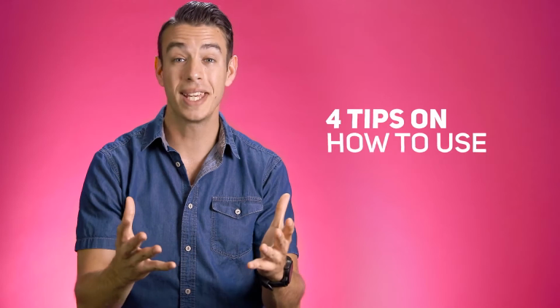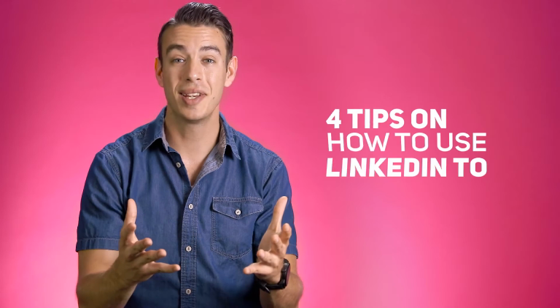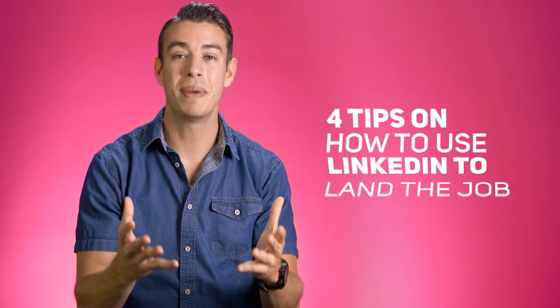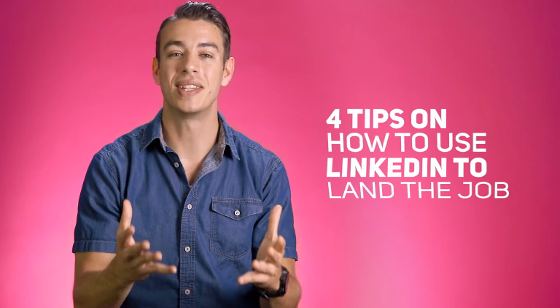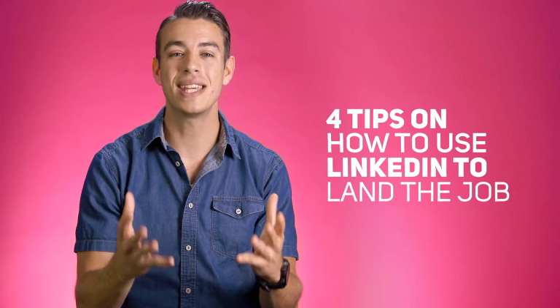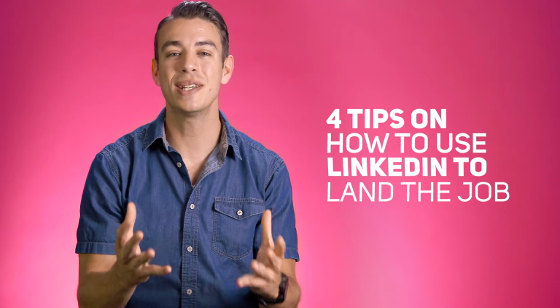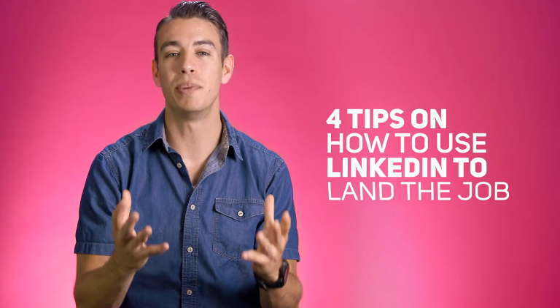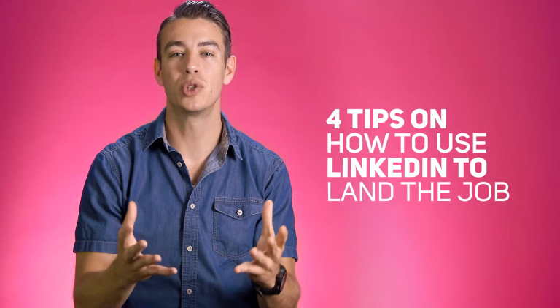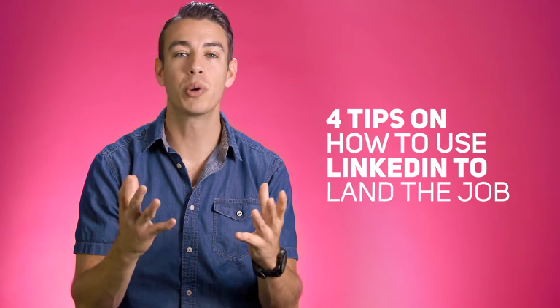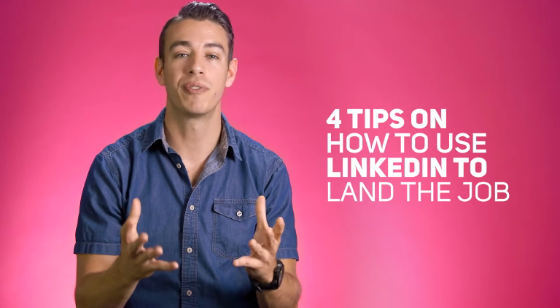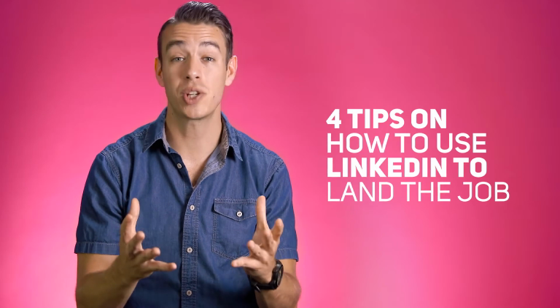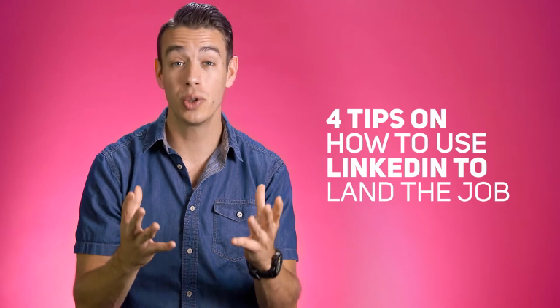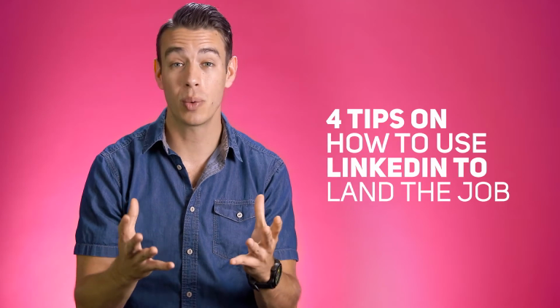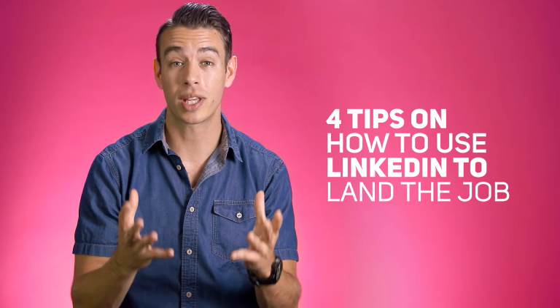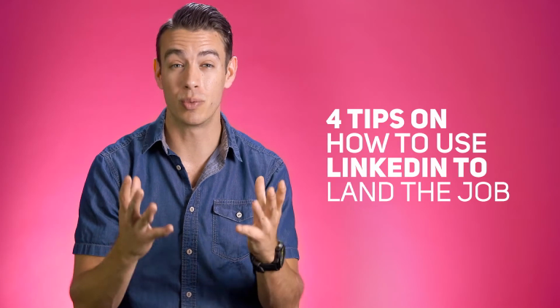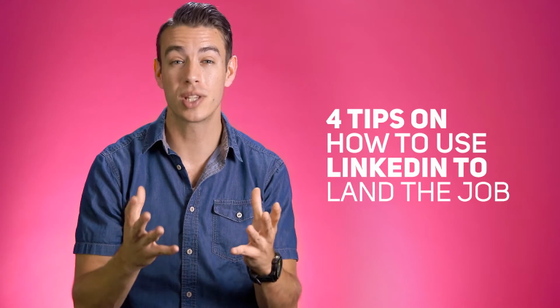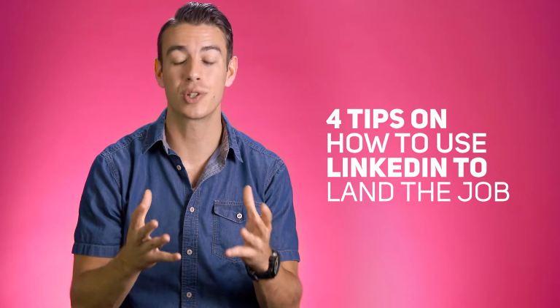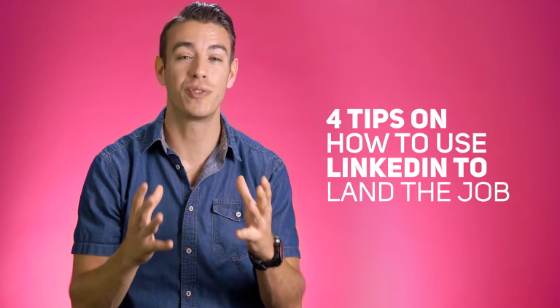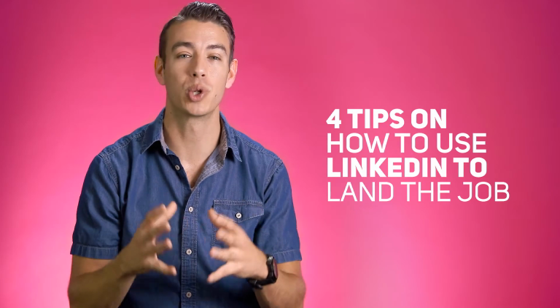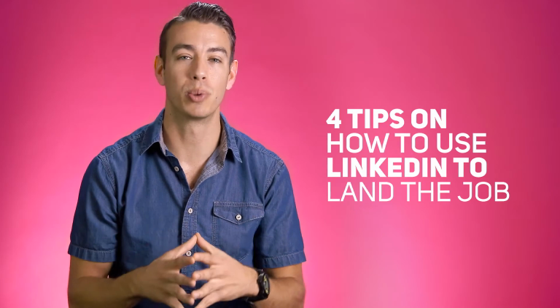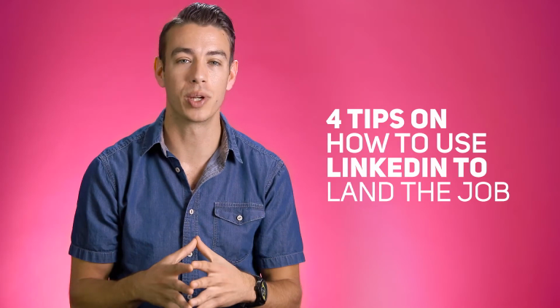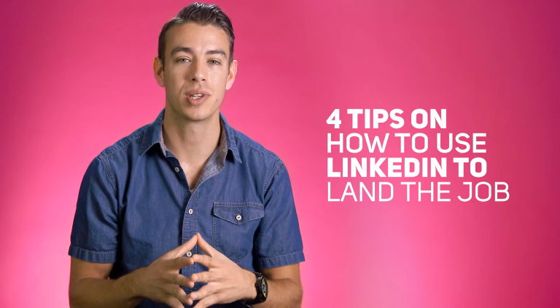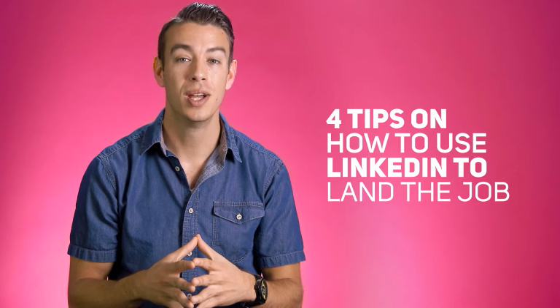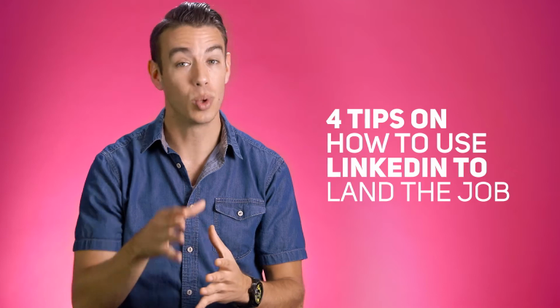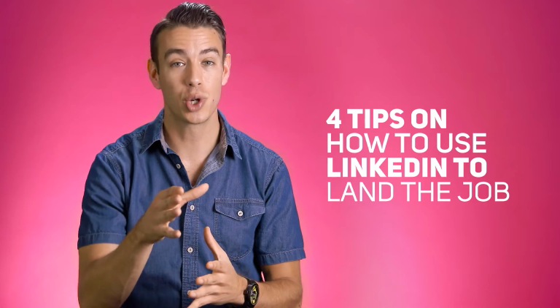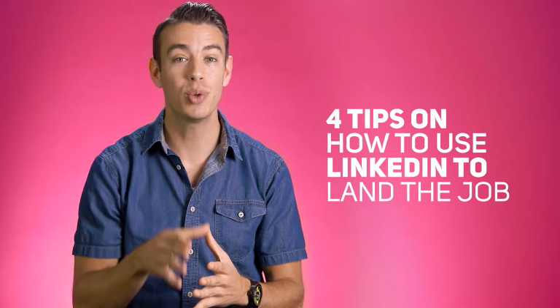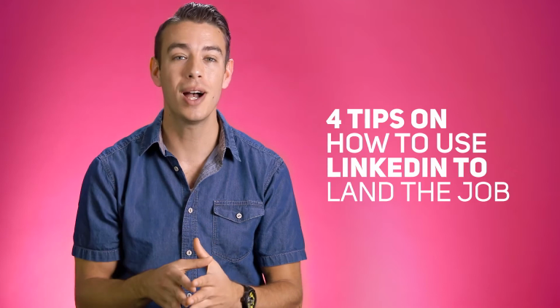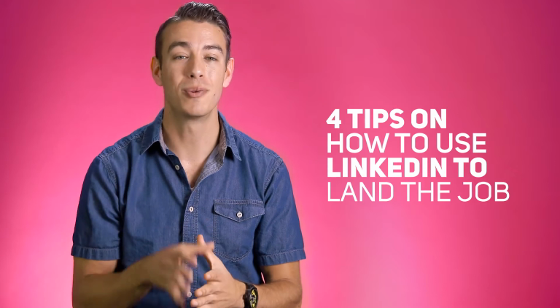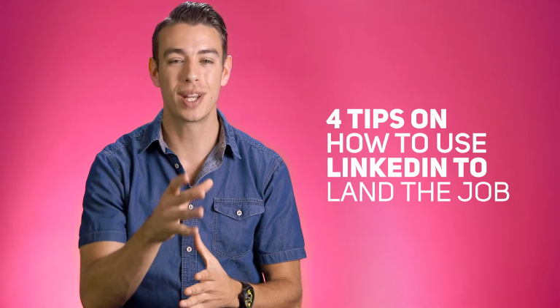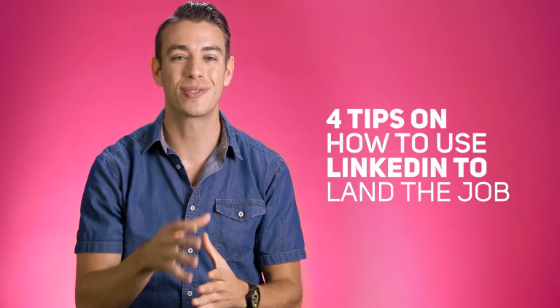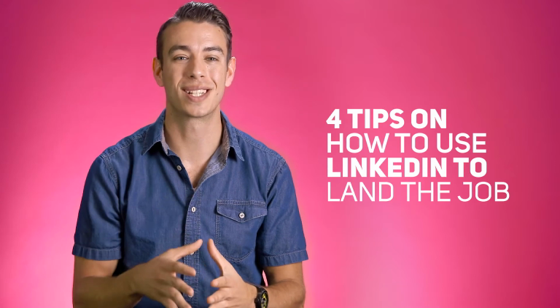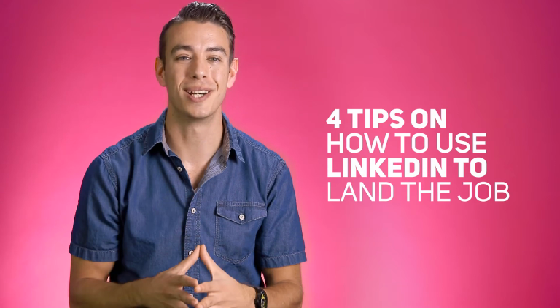LinkedIn makes it easy to build your professional network and research future employers. We'll show you how right after the cut.